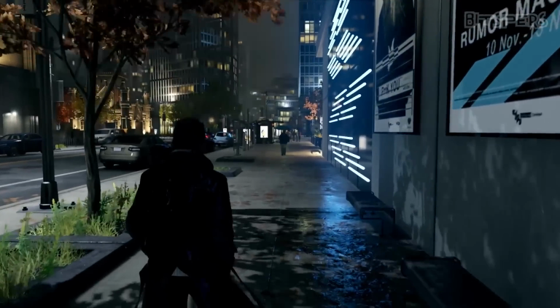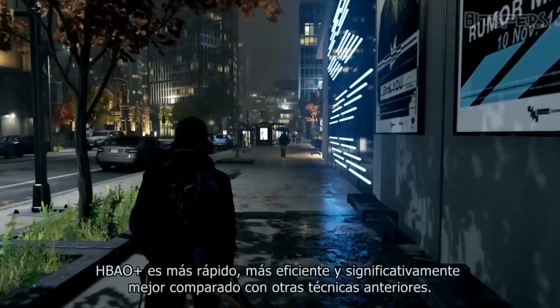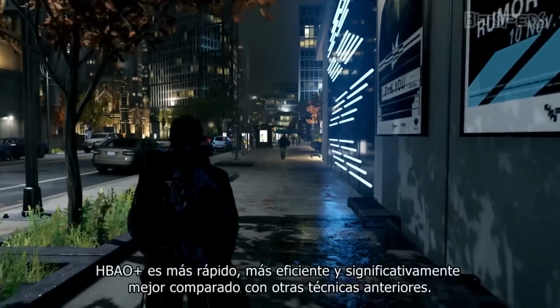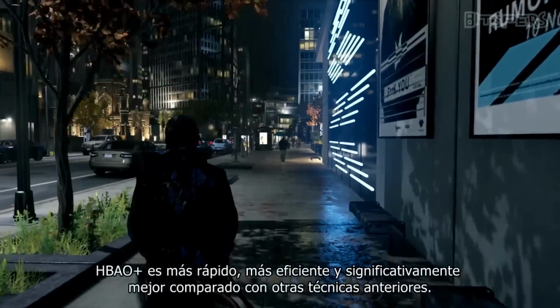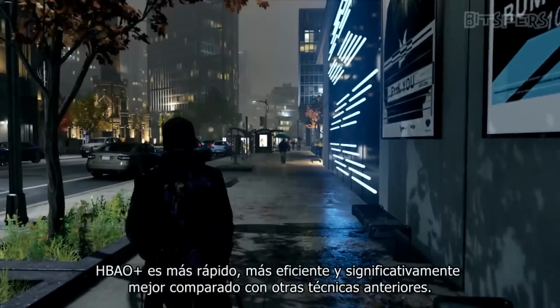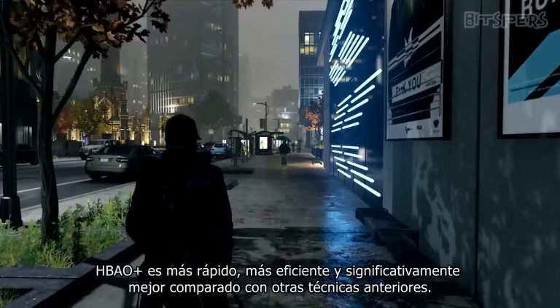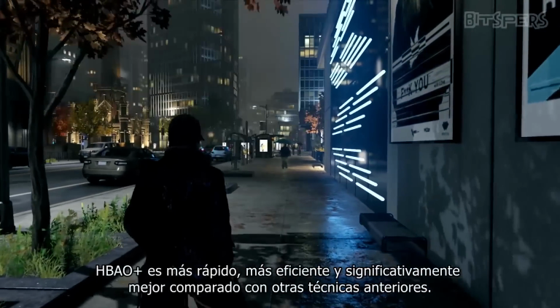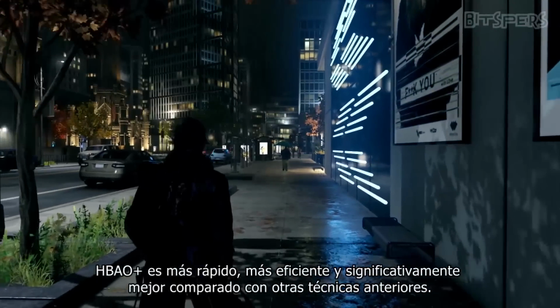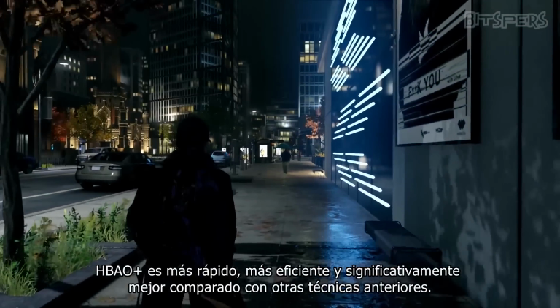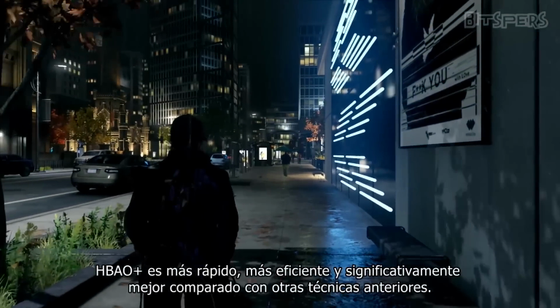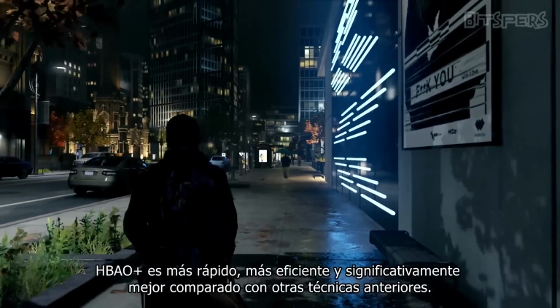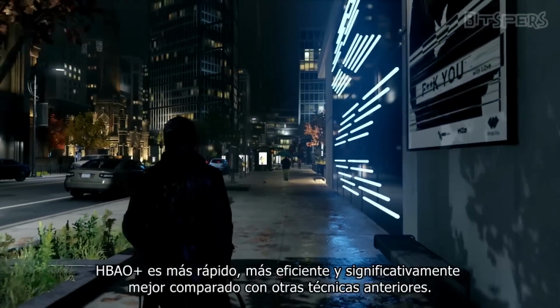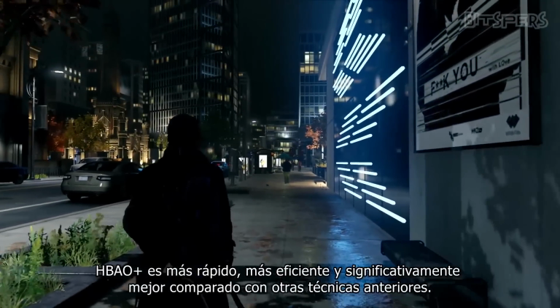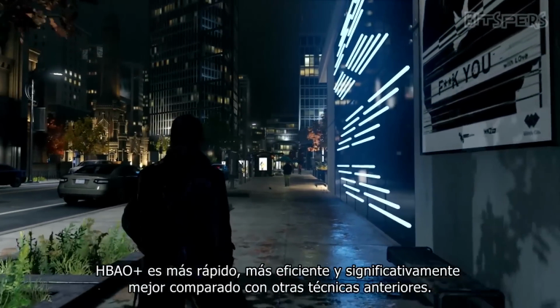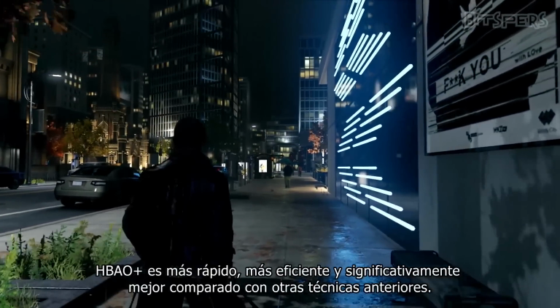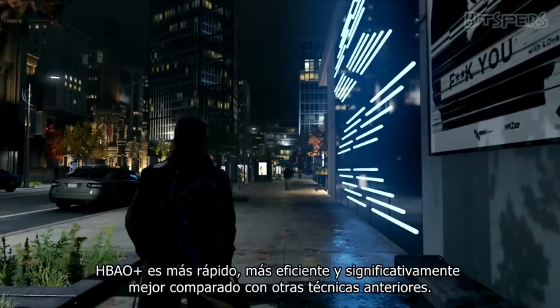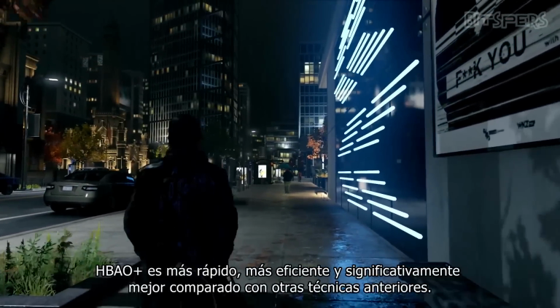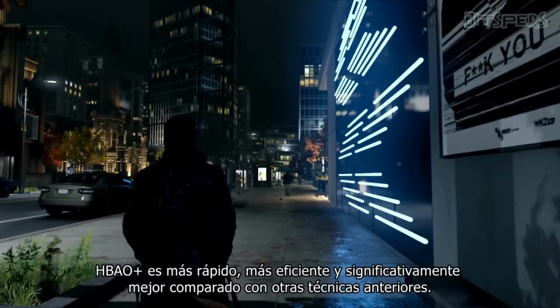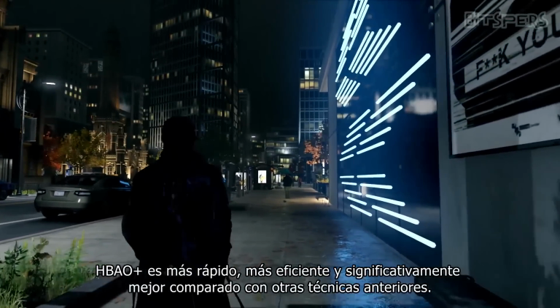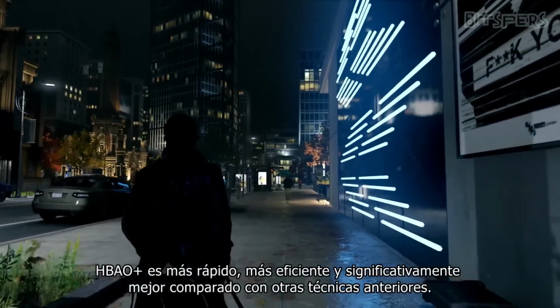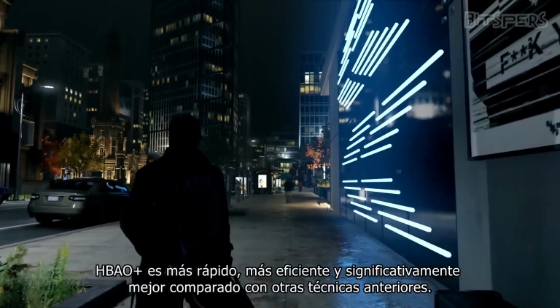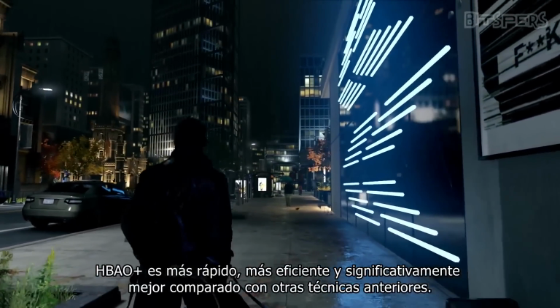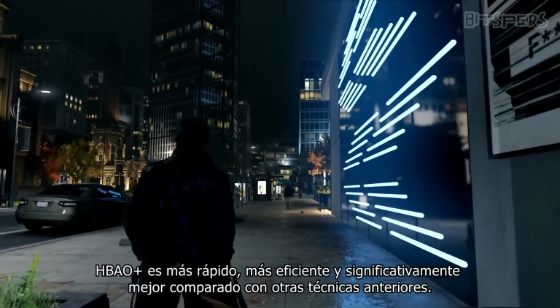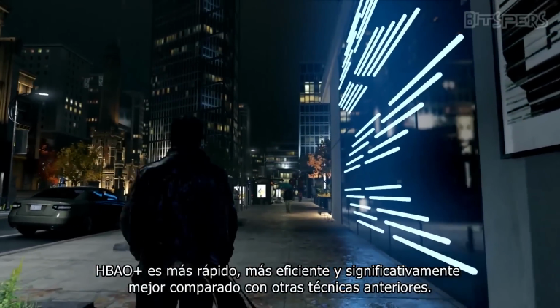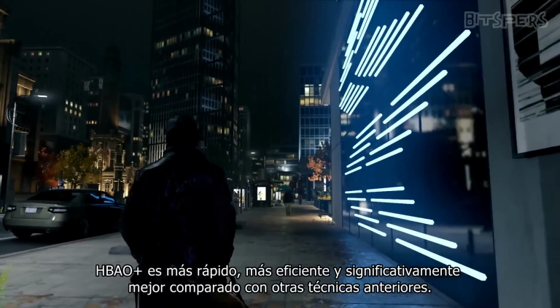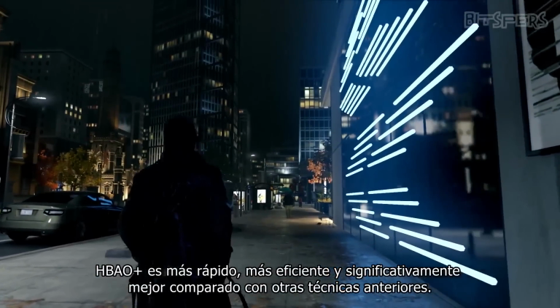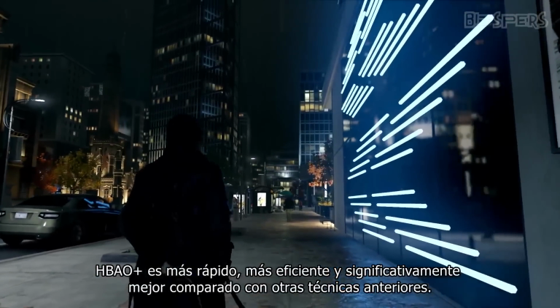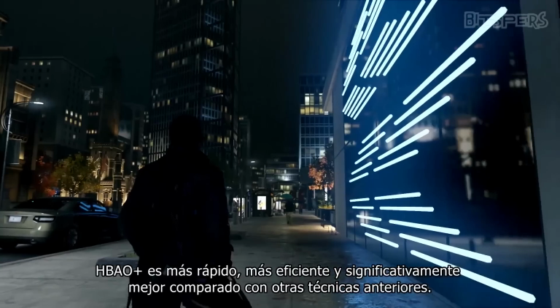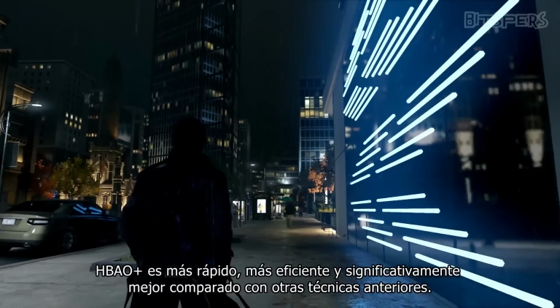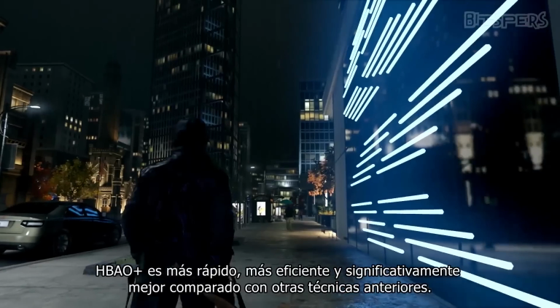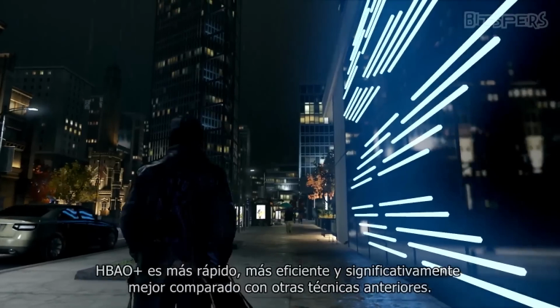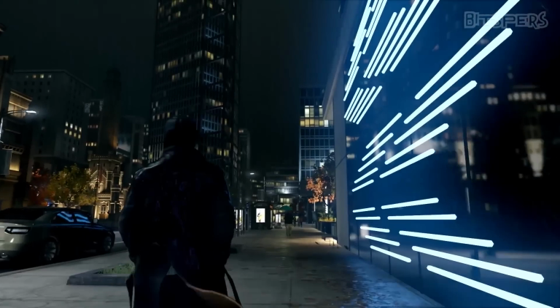HBAO+ is faster, more efficient and significantly better compared to previous techniques.